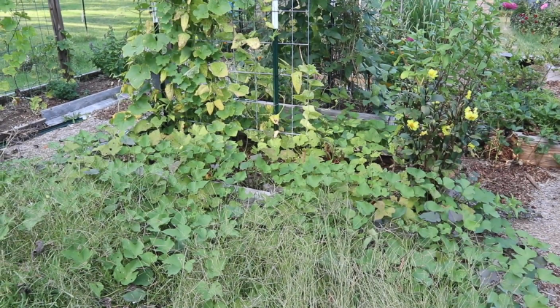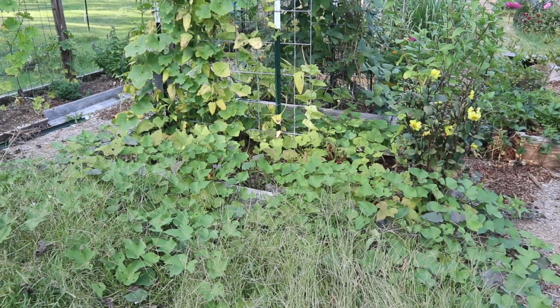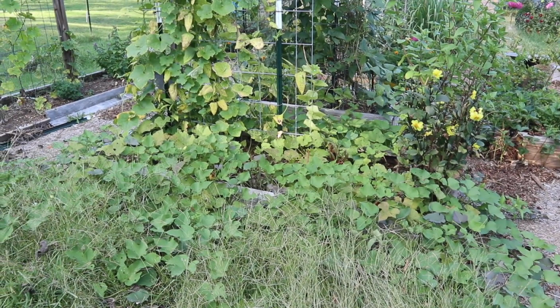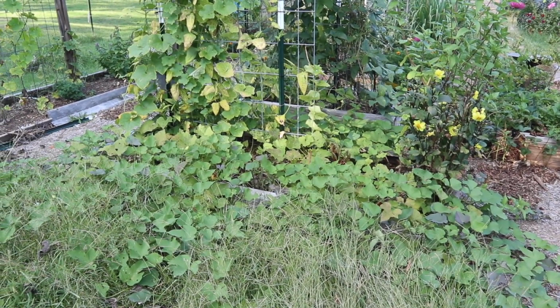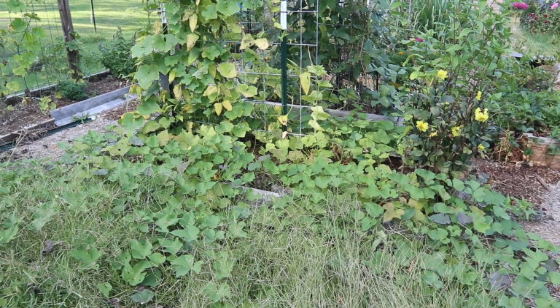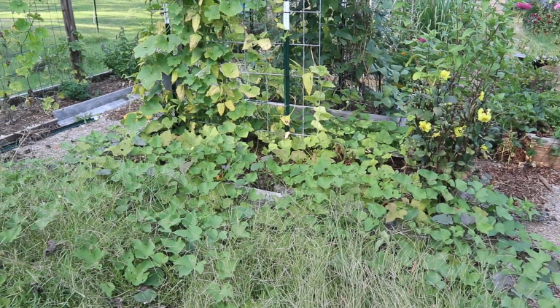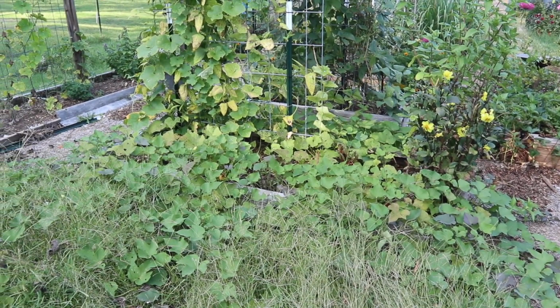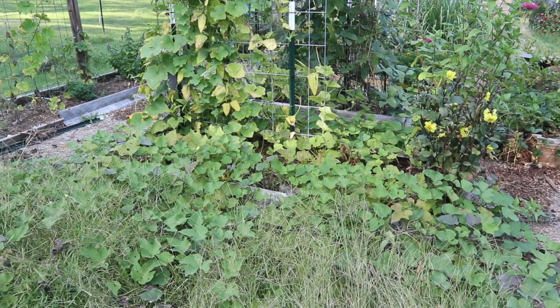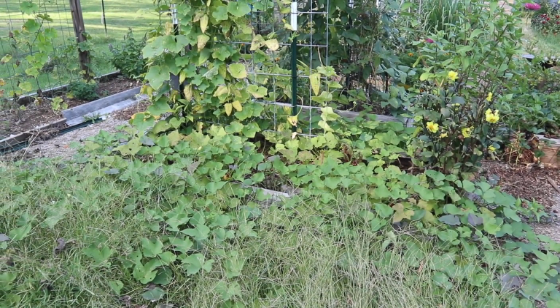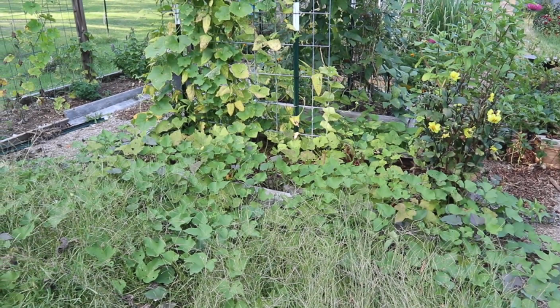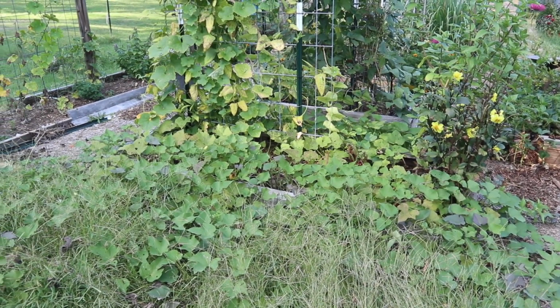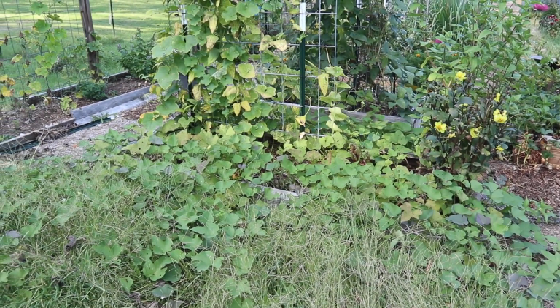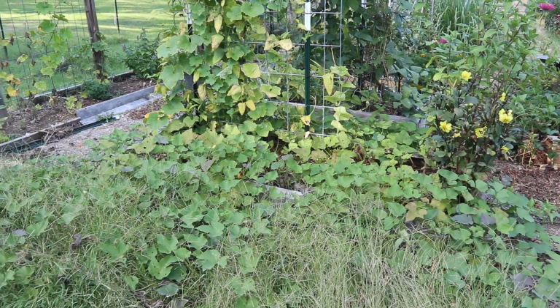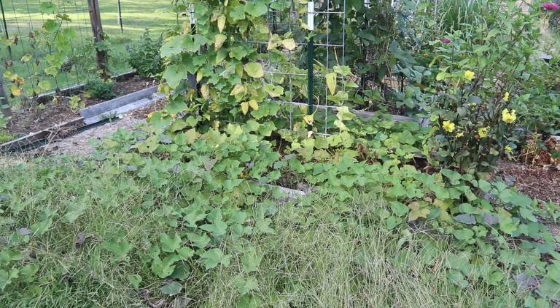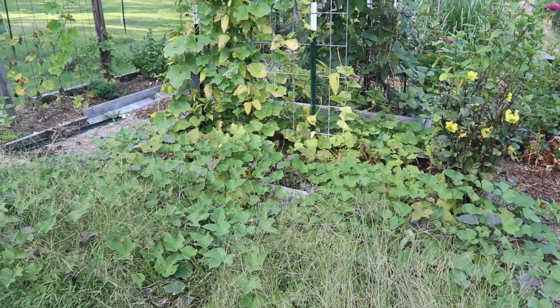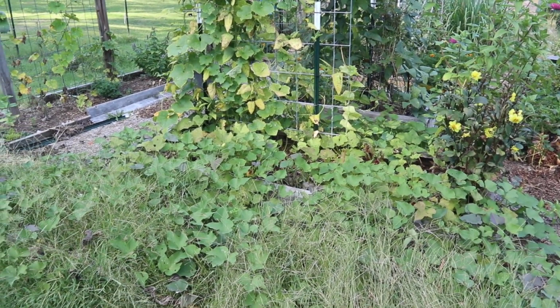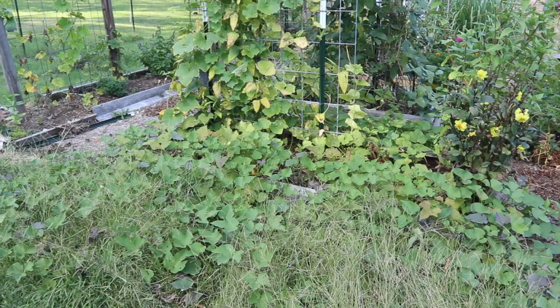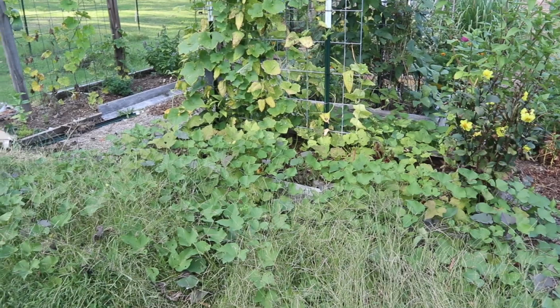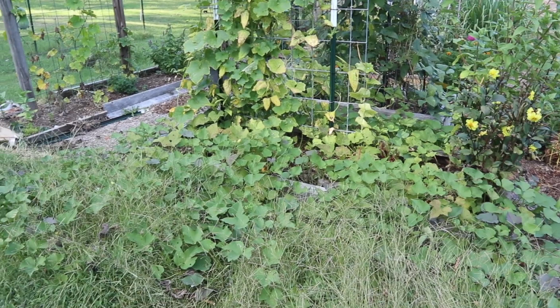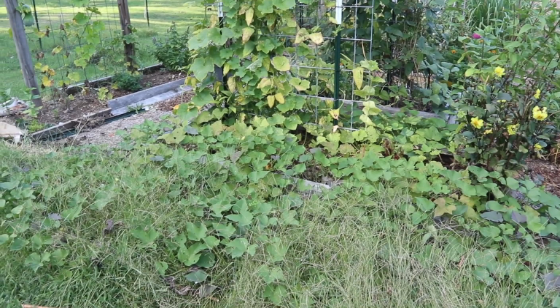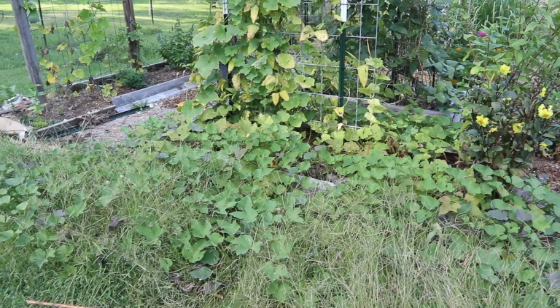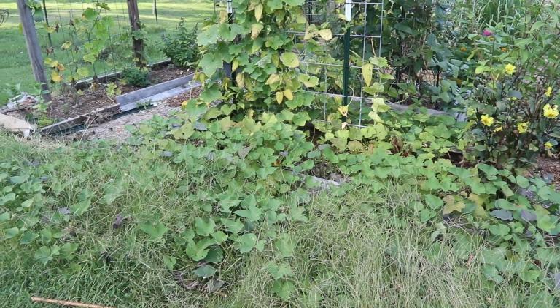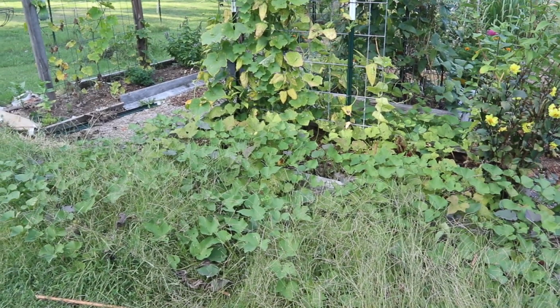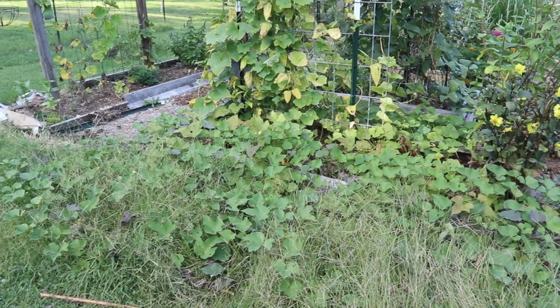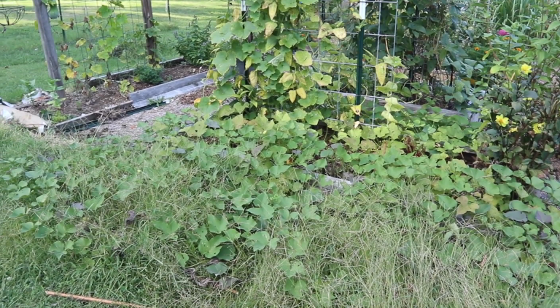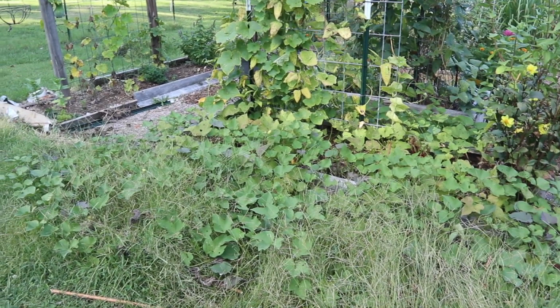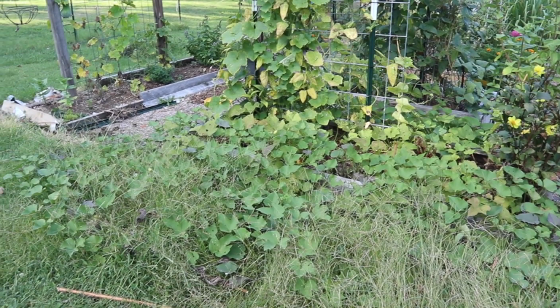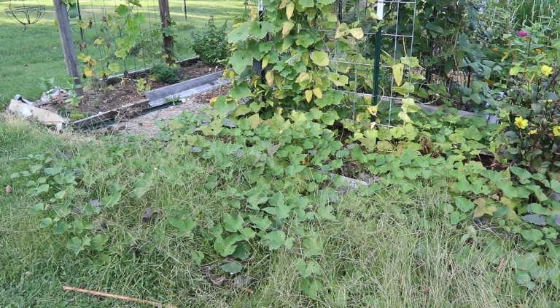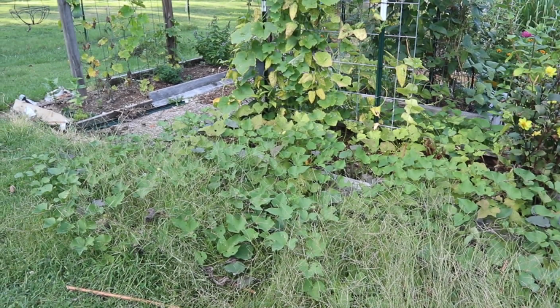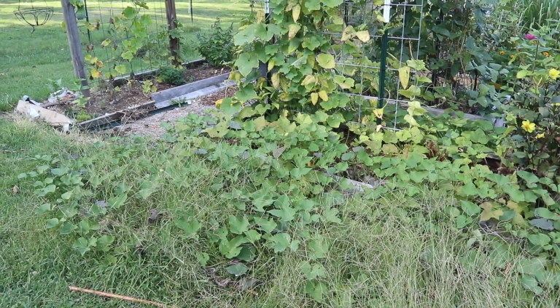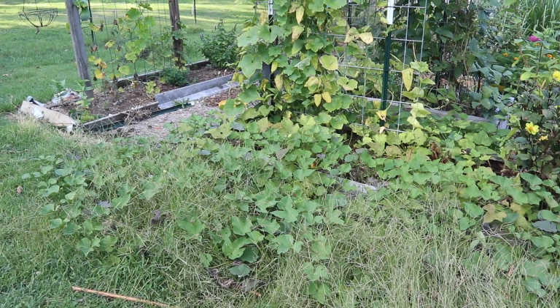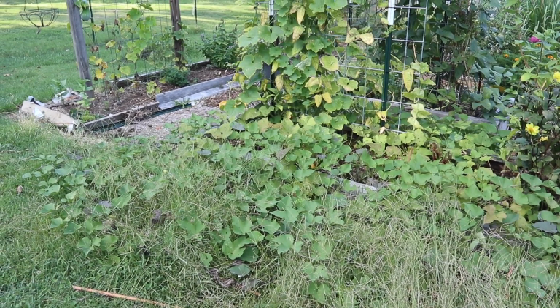Hi everyone, welcome back to Grounded Haven Homestead. Today is a really exciting day because we're finally going to harvest our sweet potatoes.